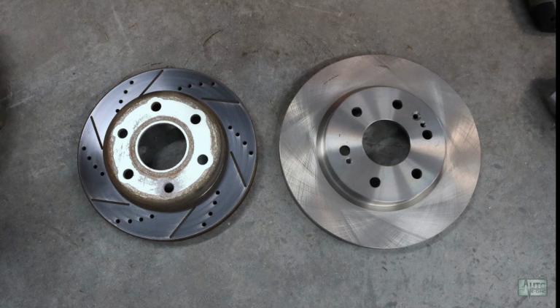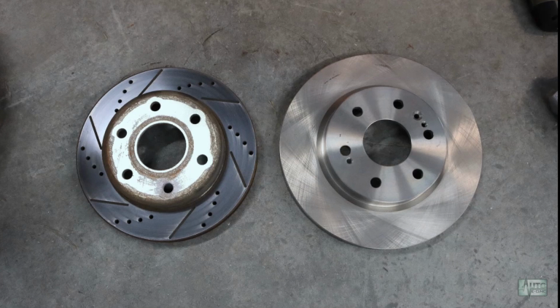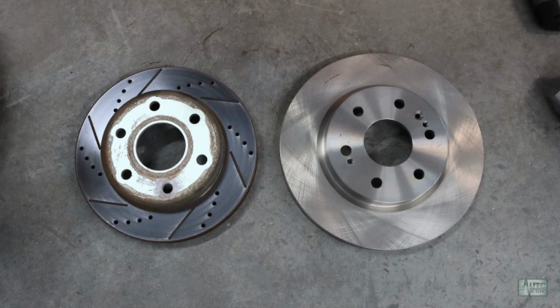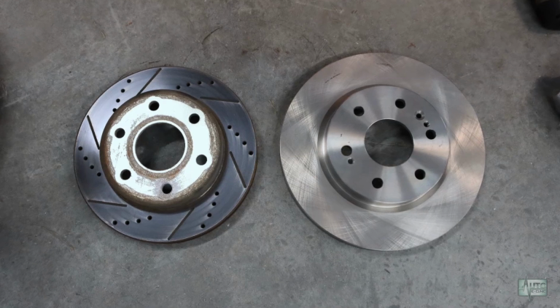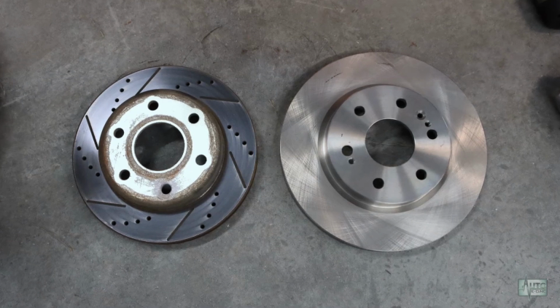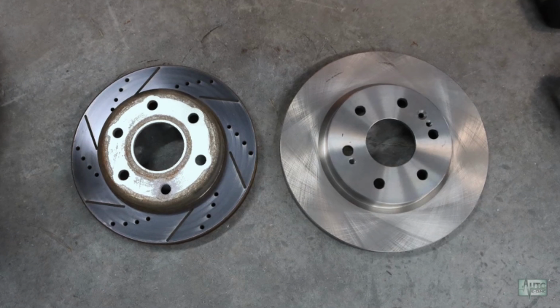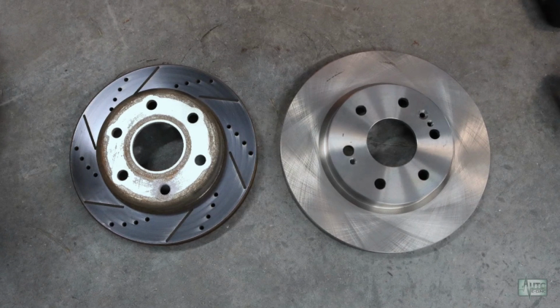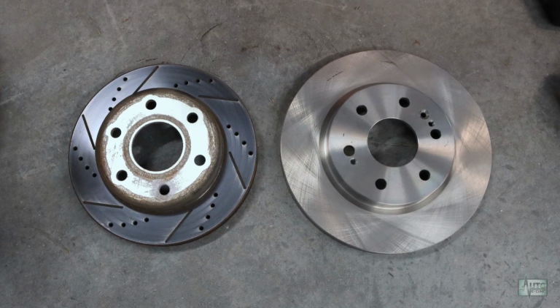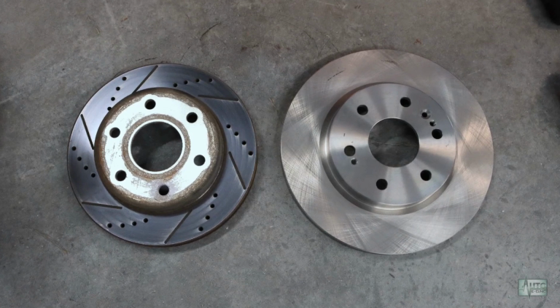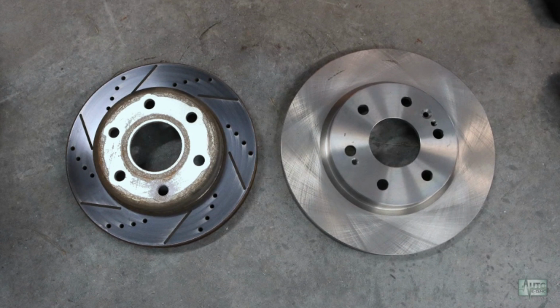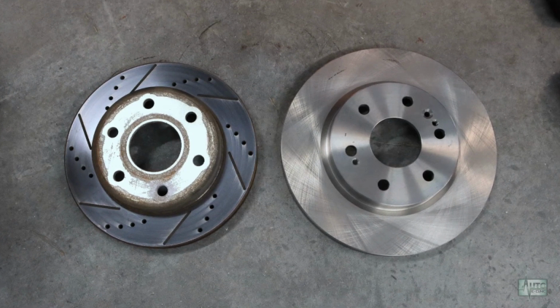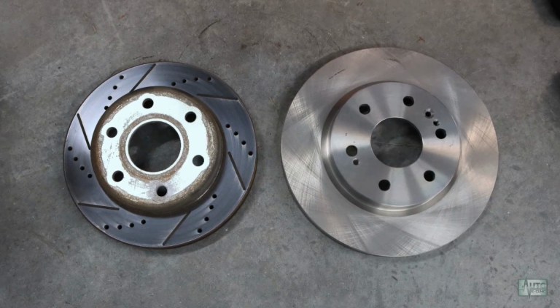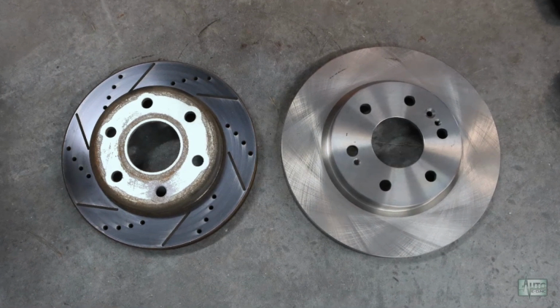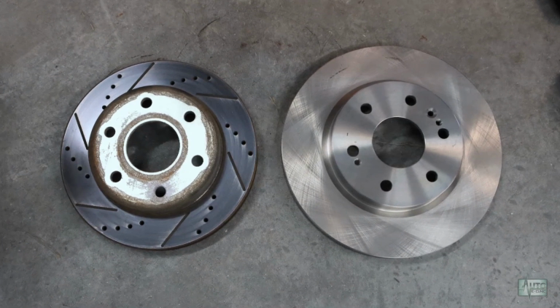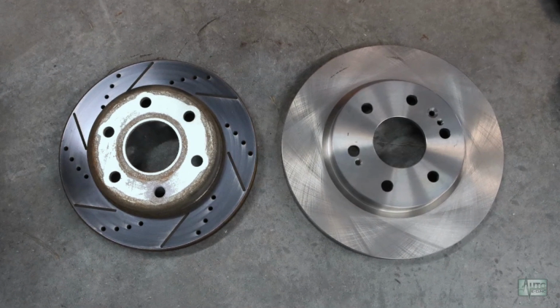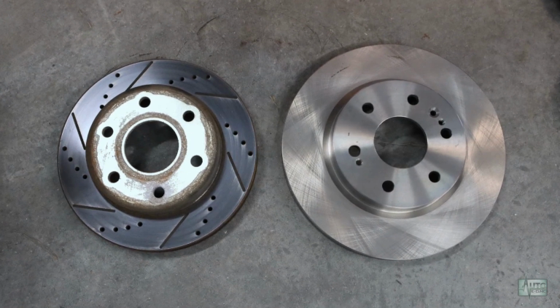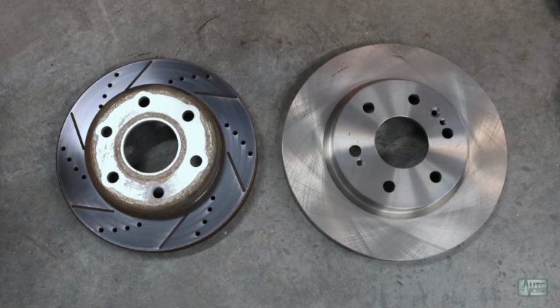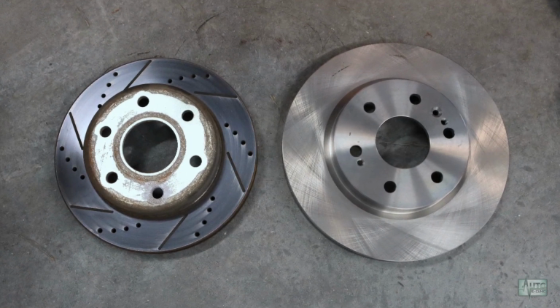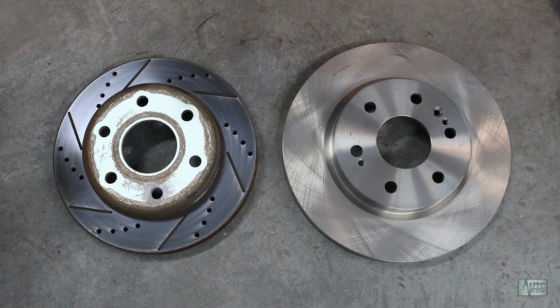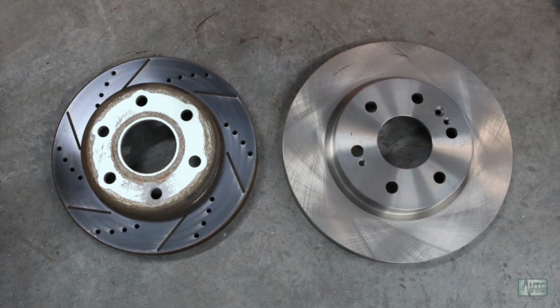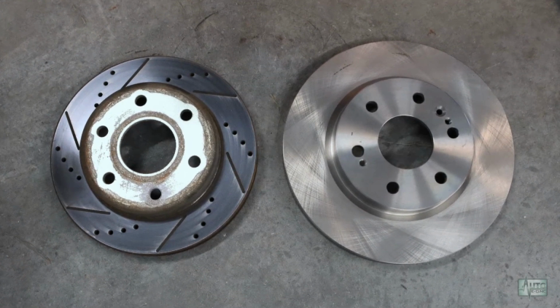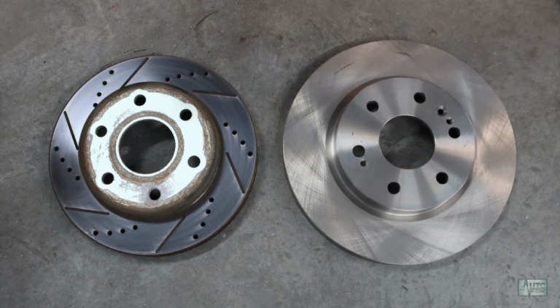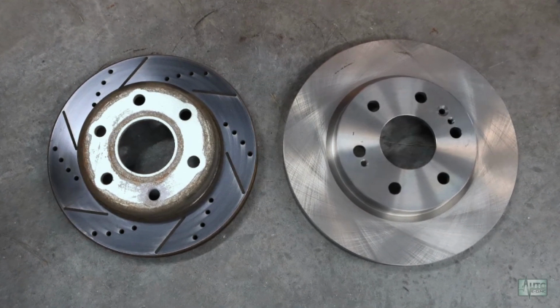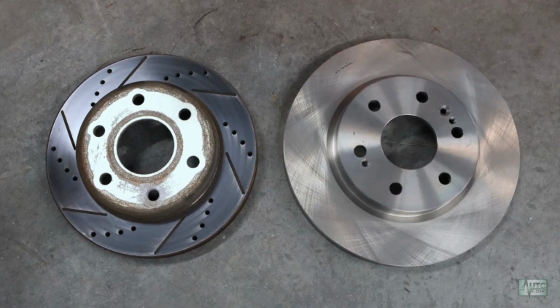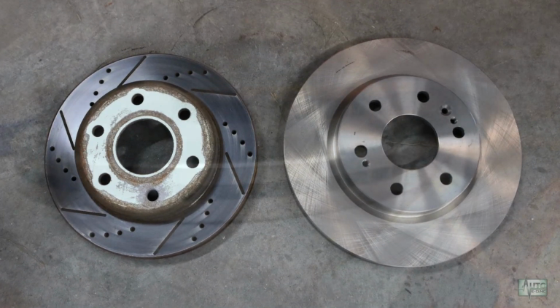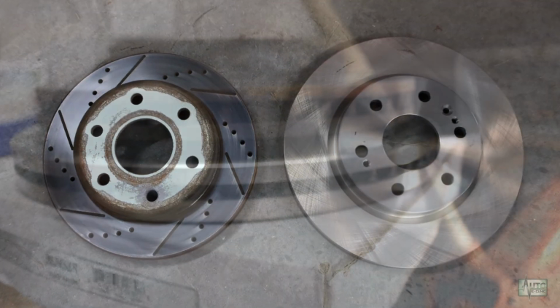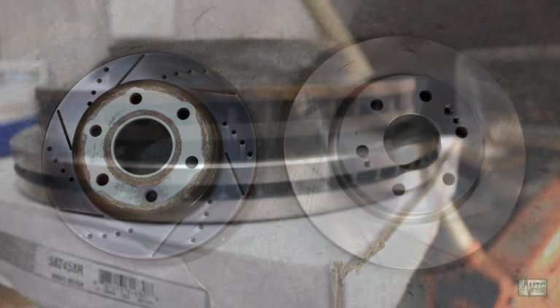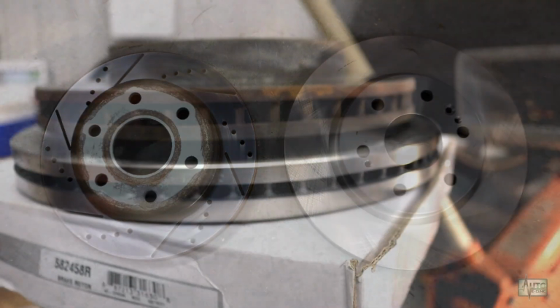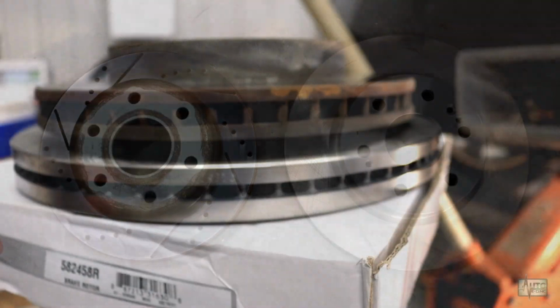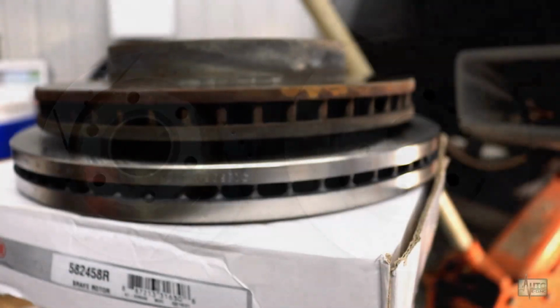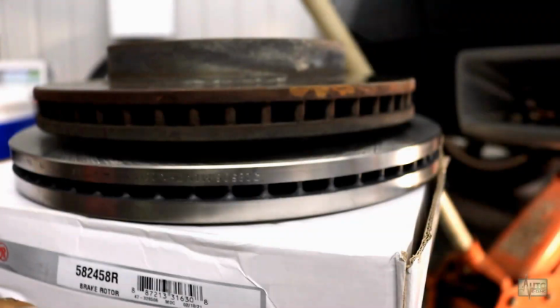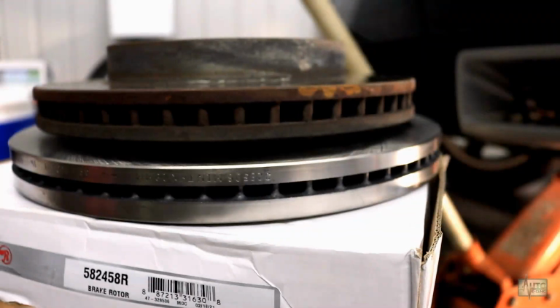As you can see, the 2019 rotors are an inch larger in diameter and much thicker than the stock.